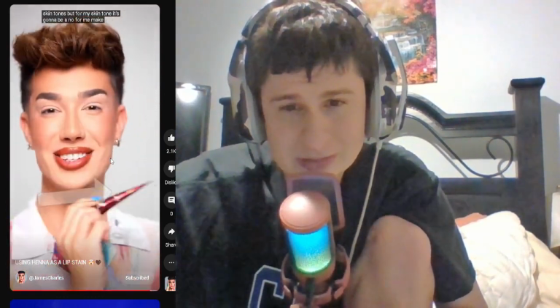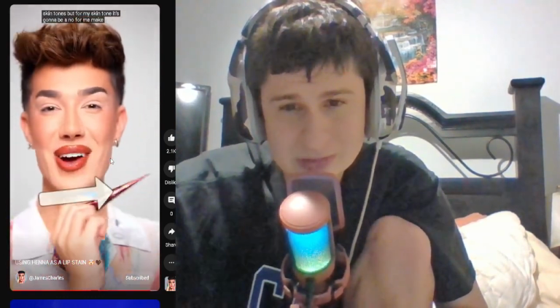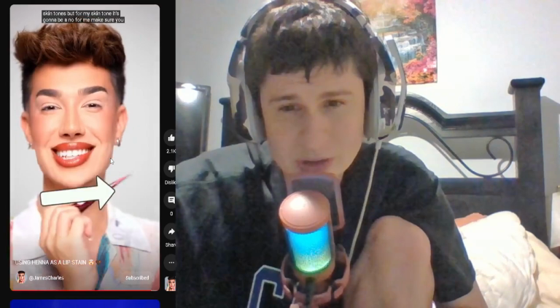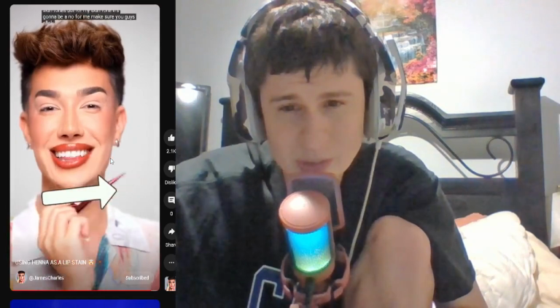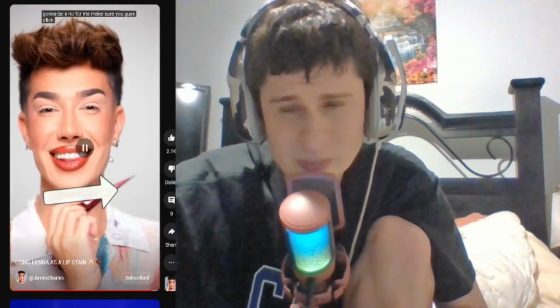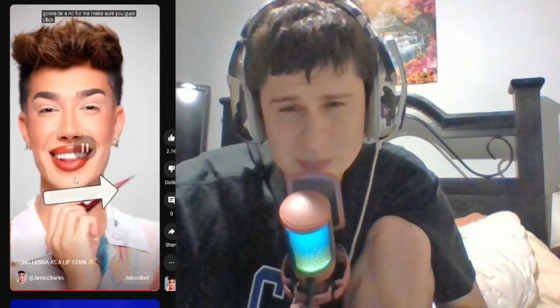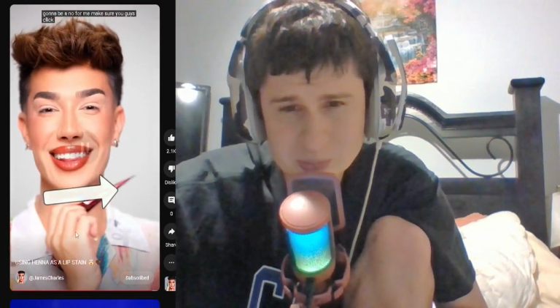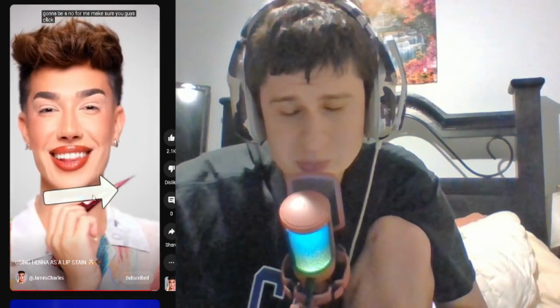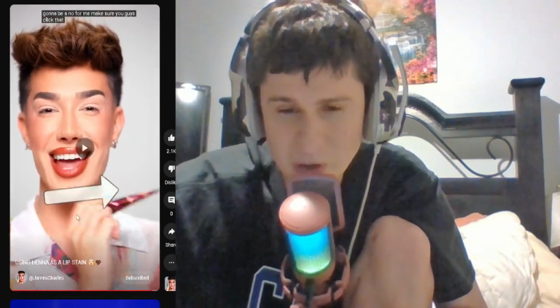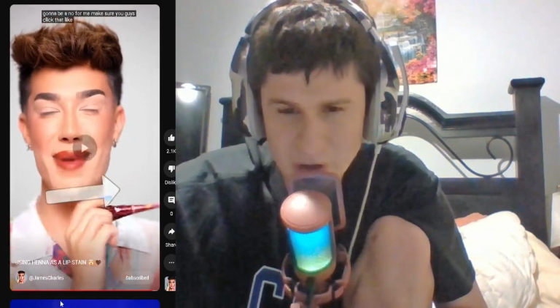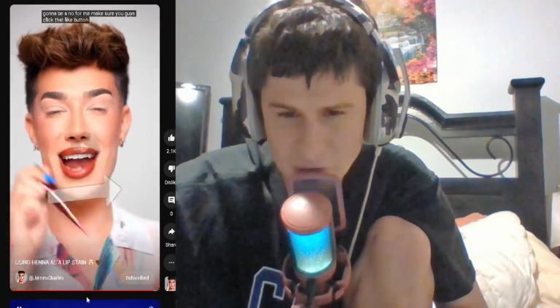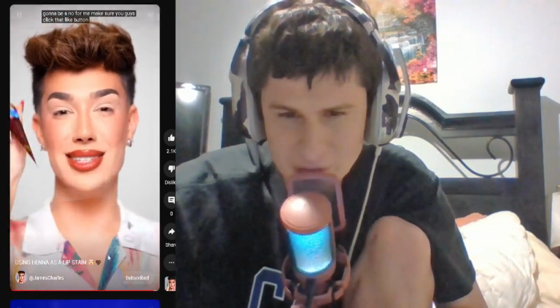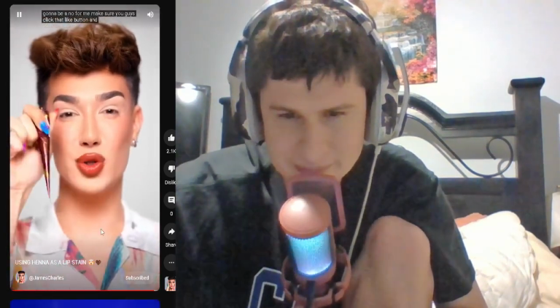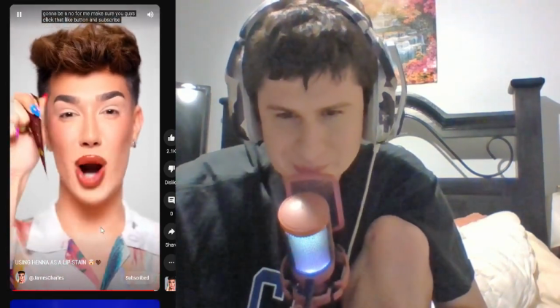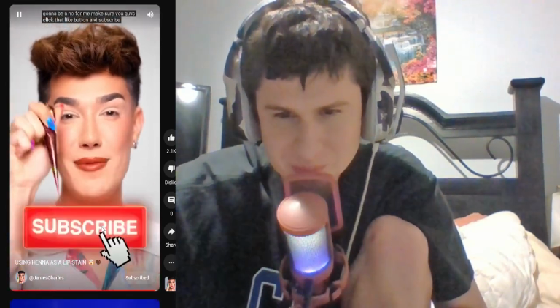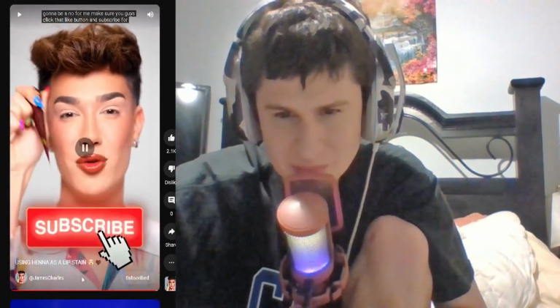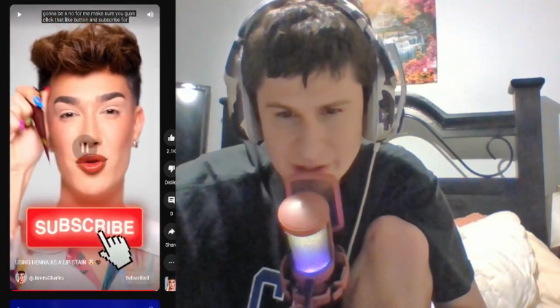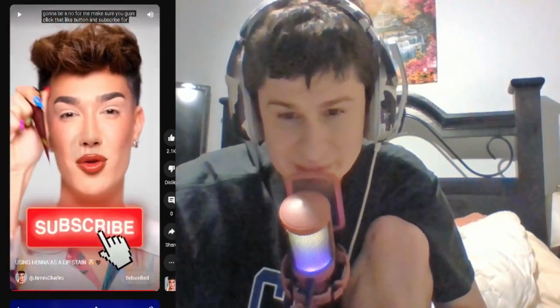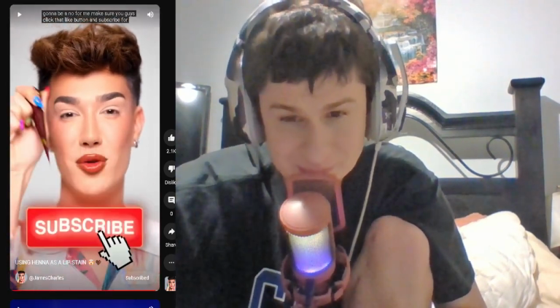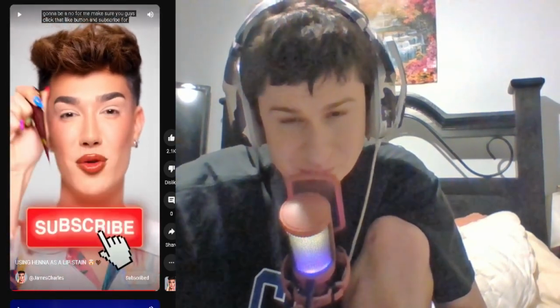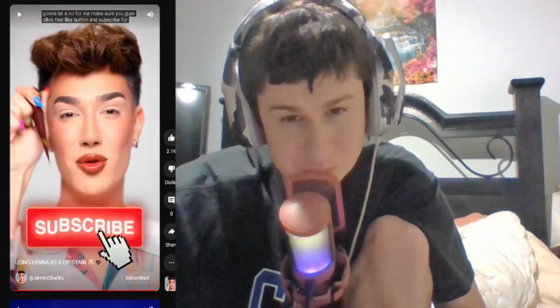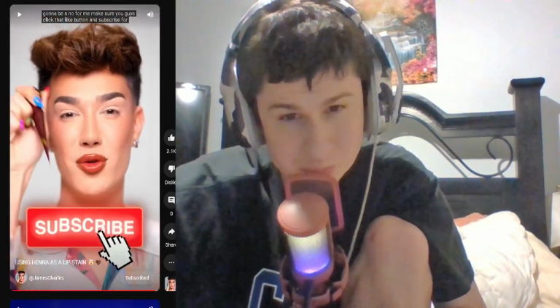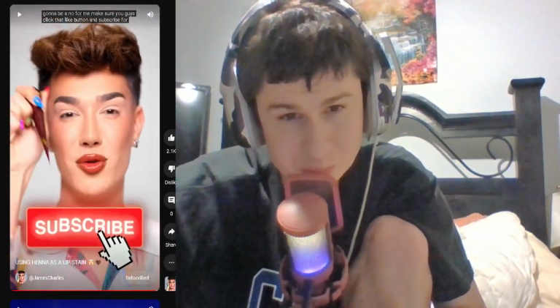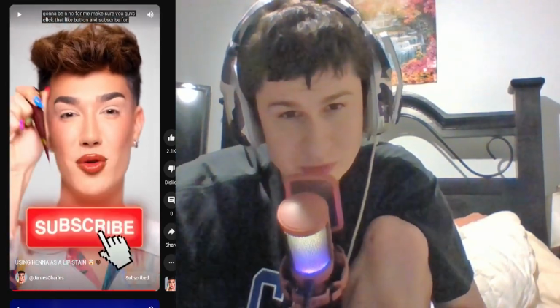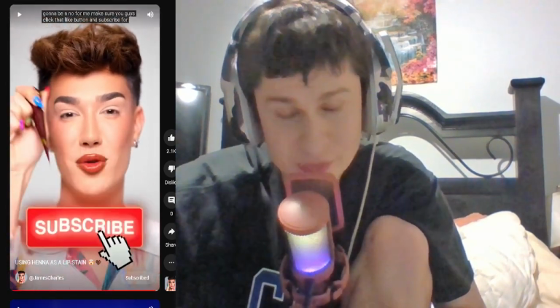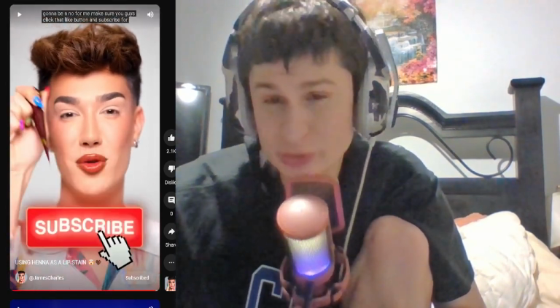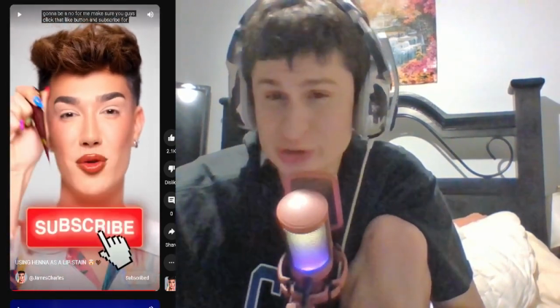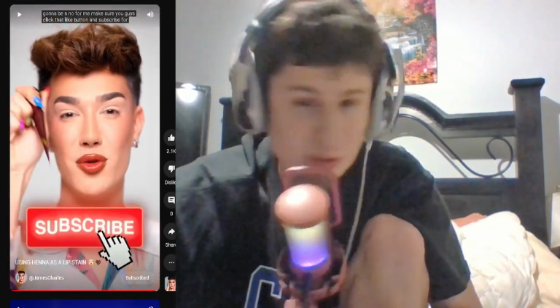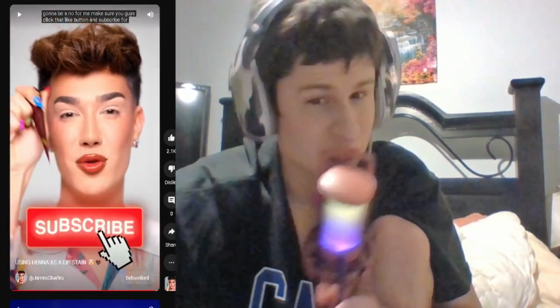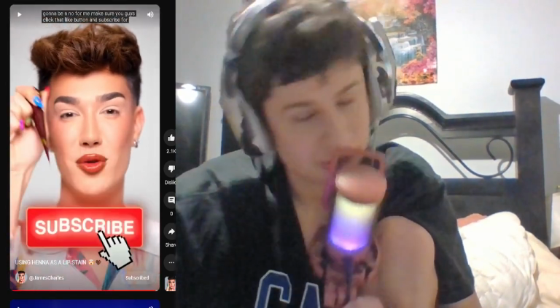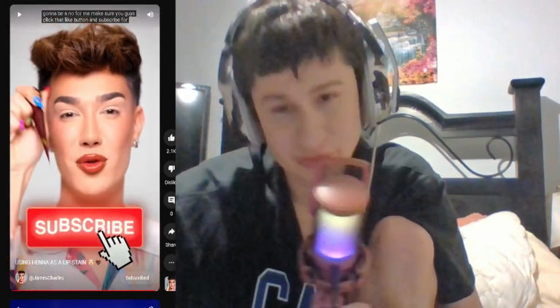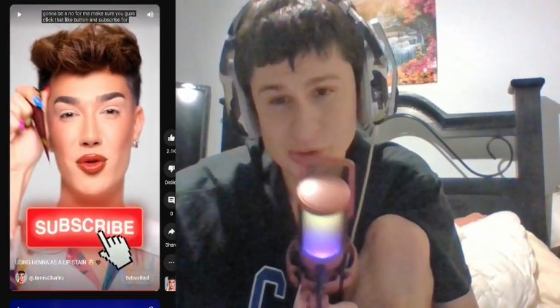Make sure you guys click that like button and subscribe. Different strokes for different folks.